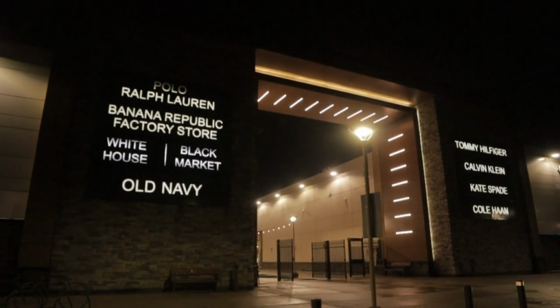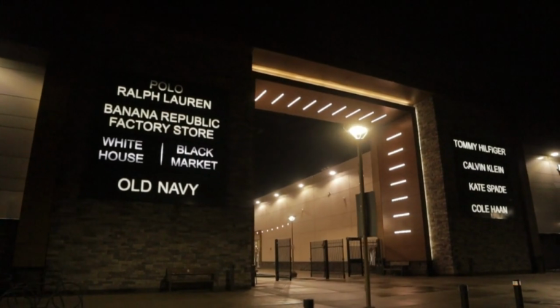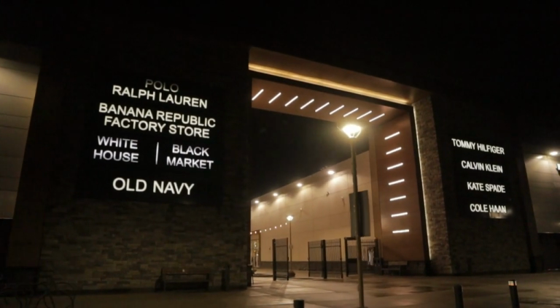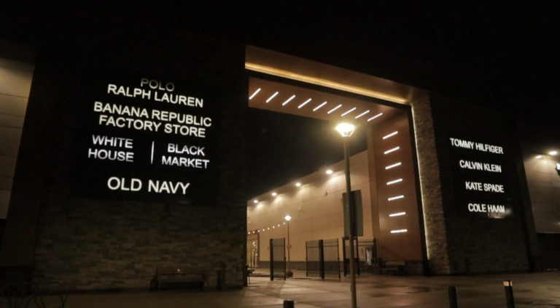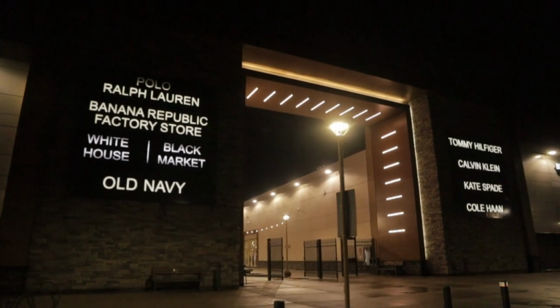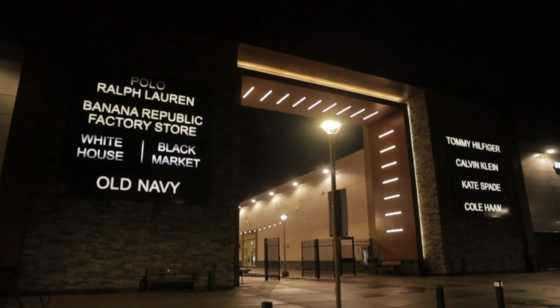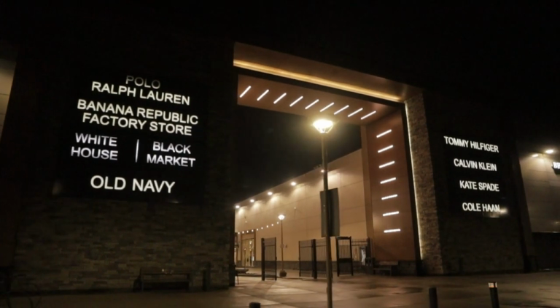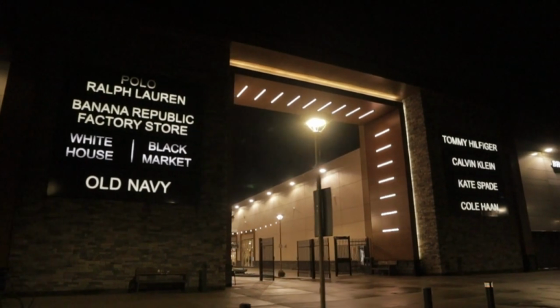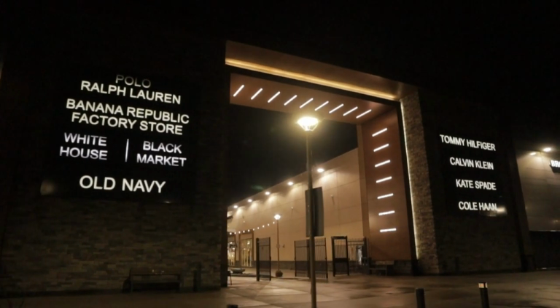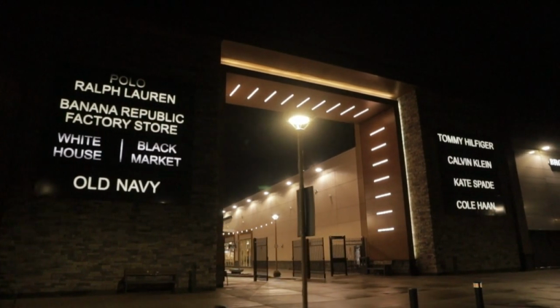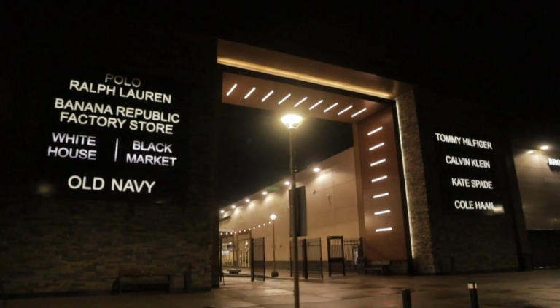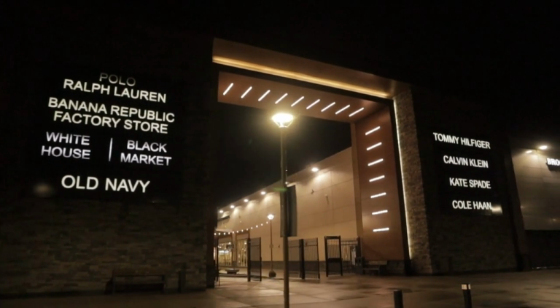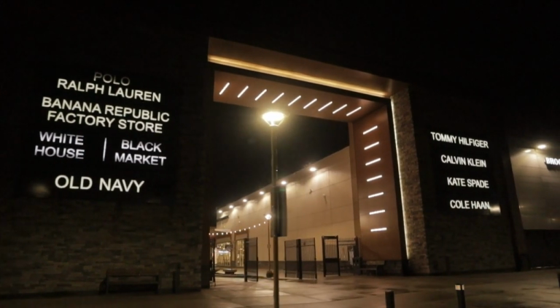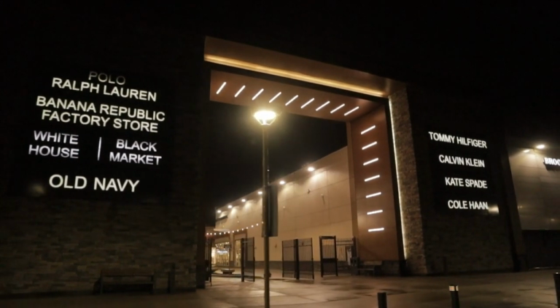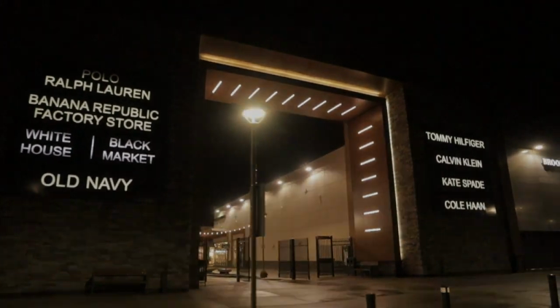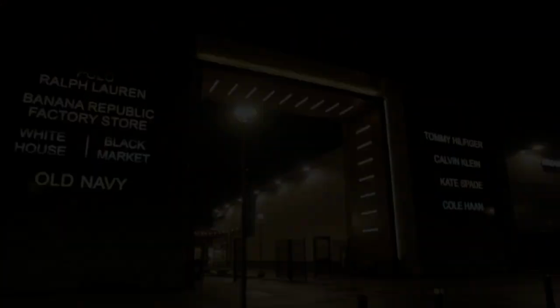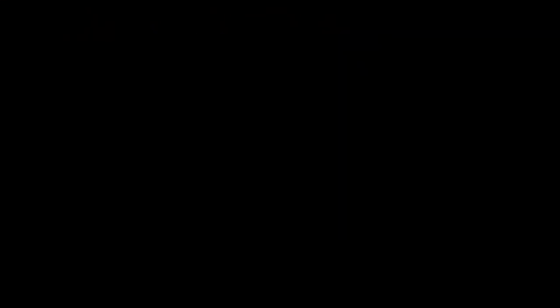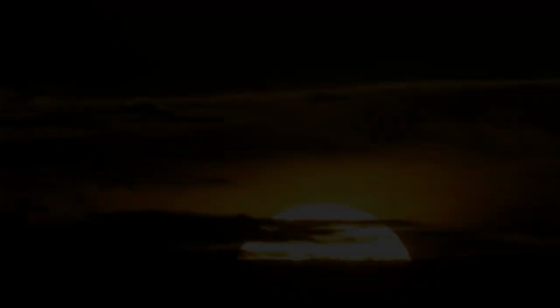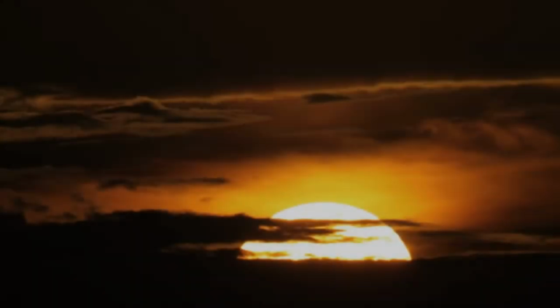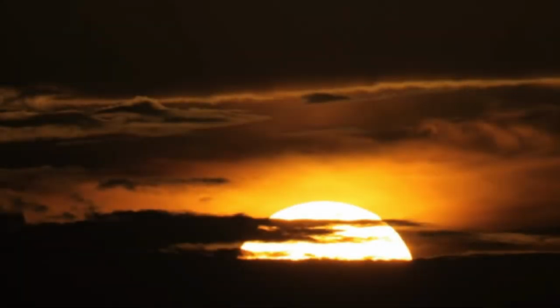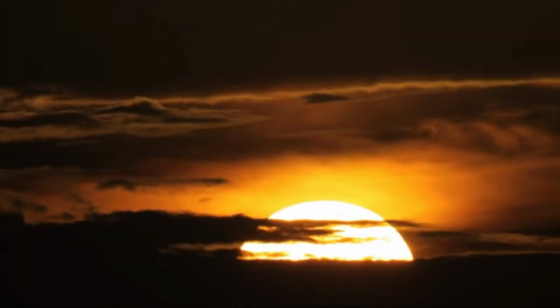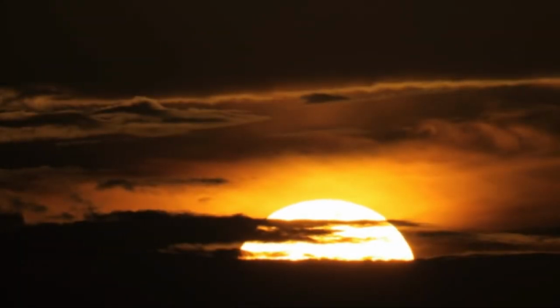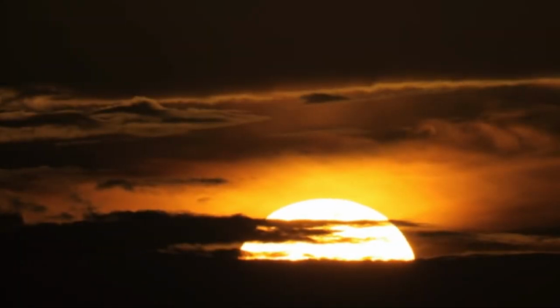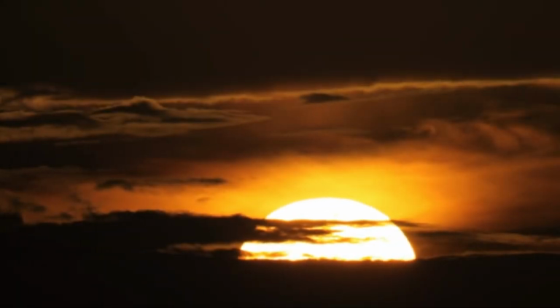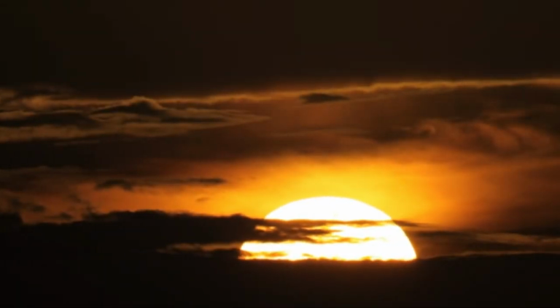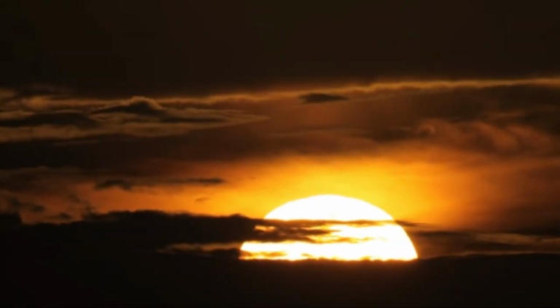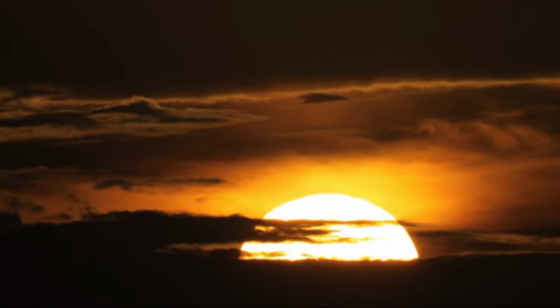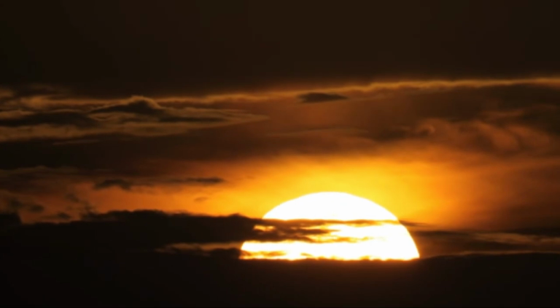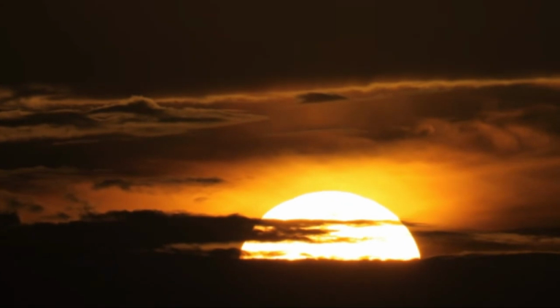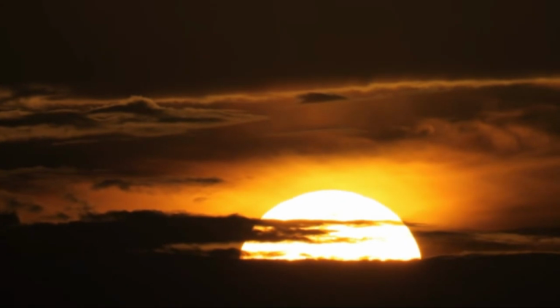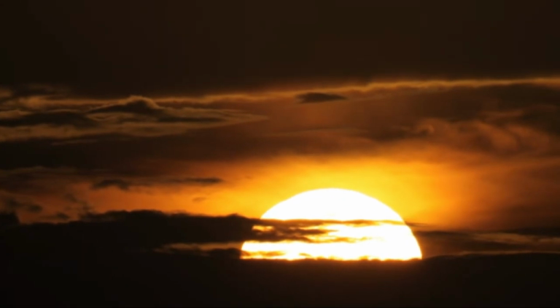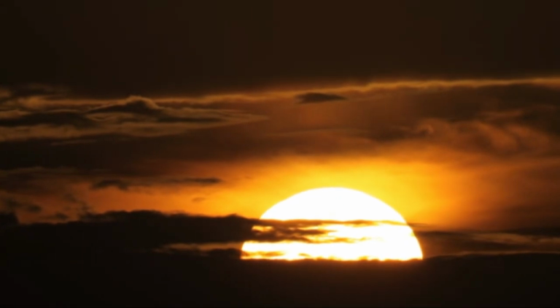At night, the mall just sleeps. But come the daybreak, it's the dawn of a new day.